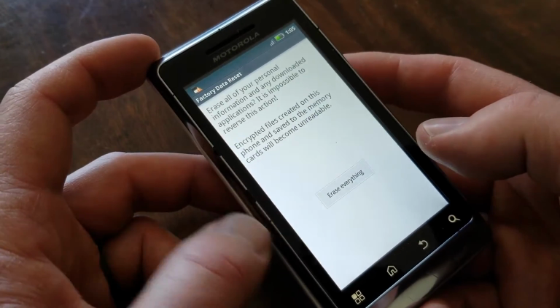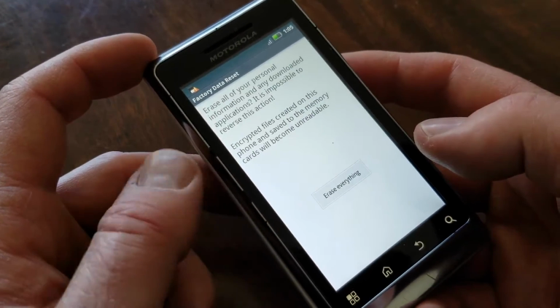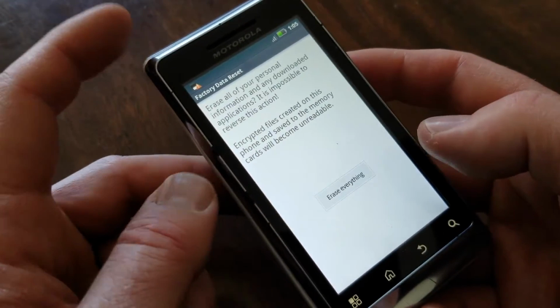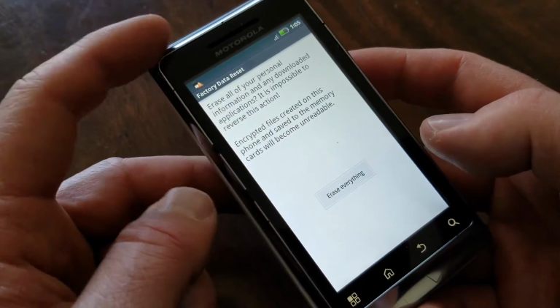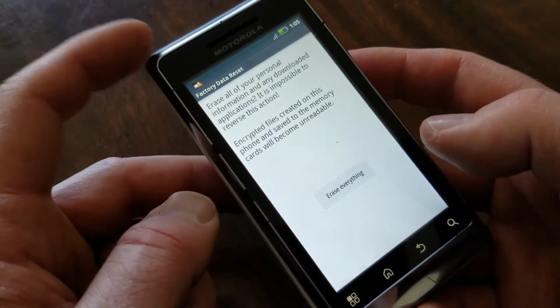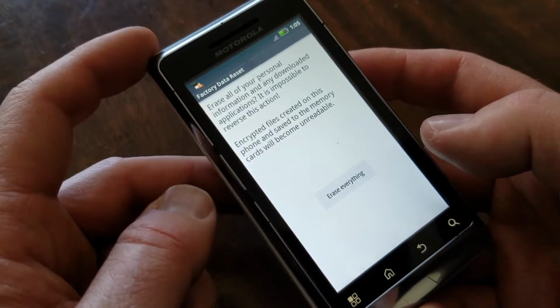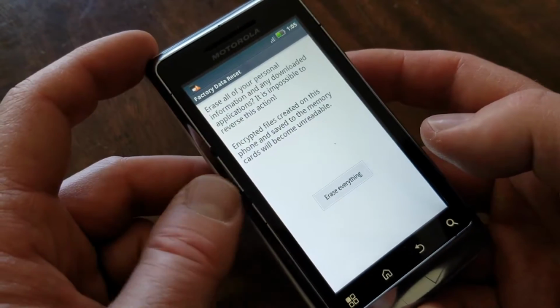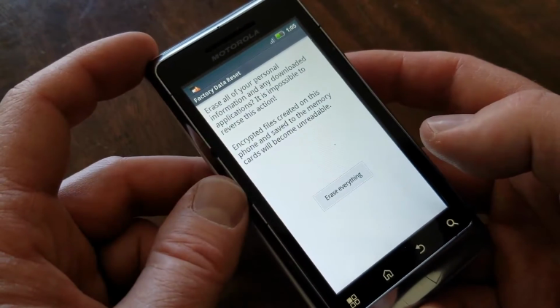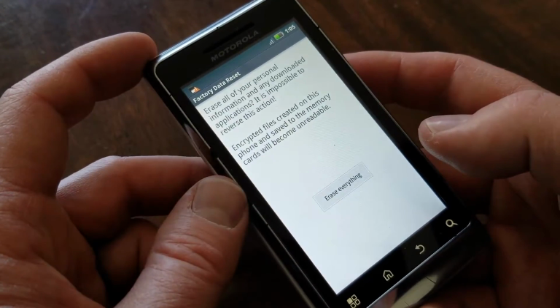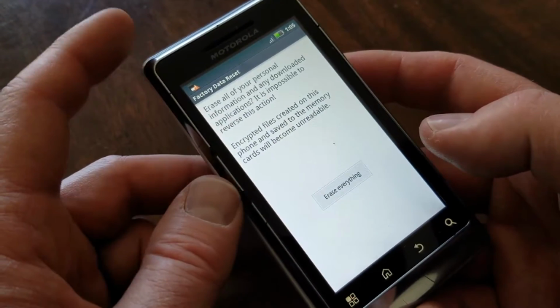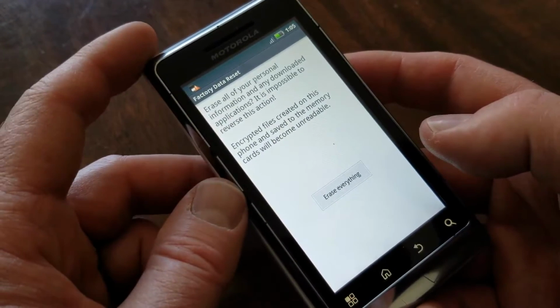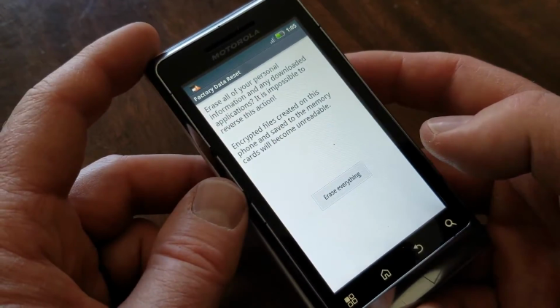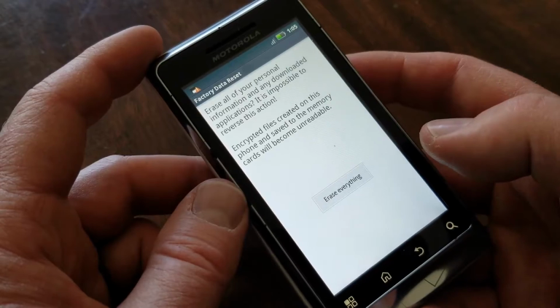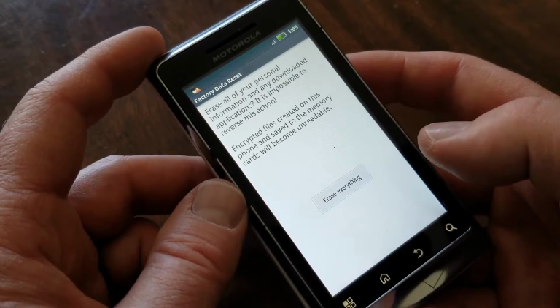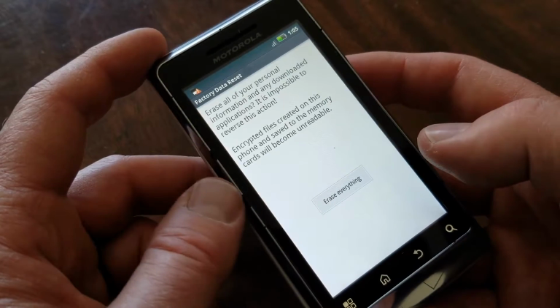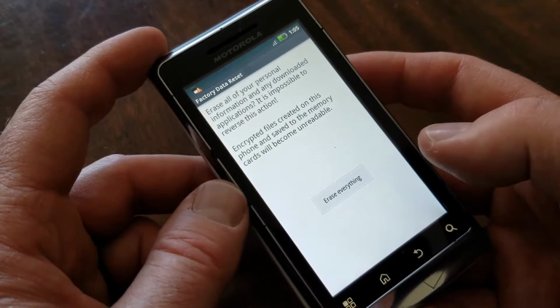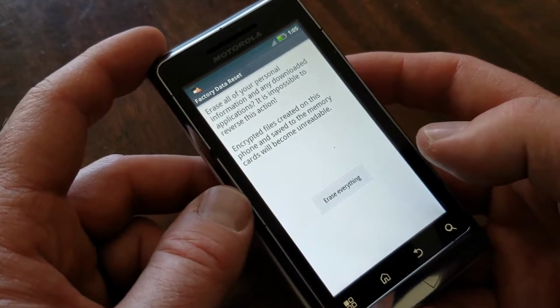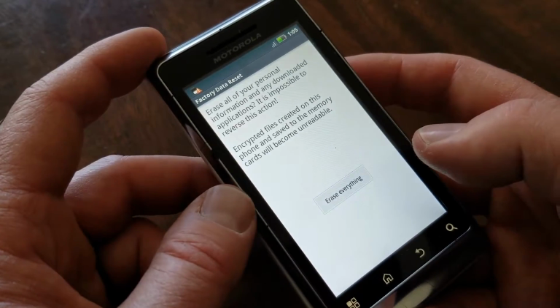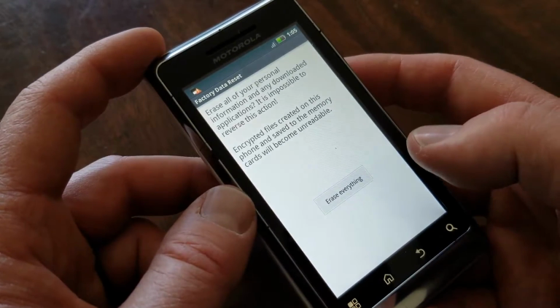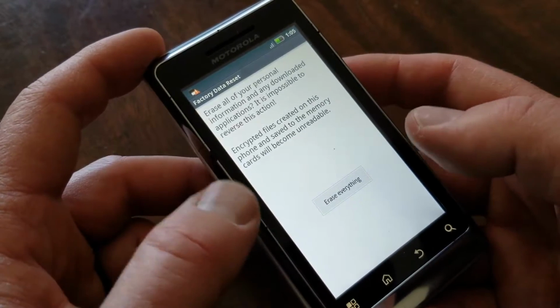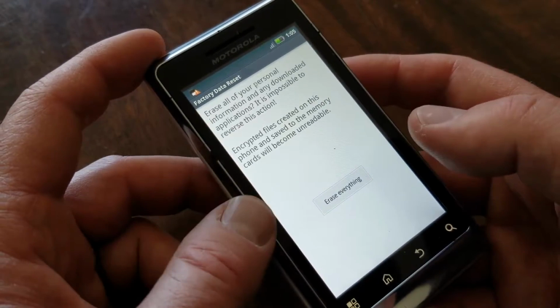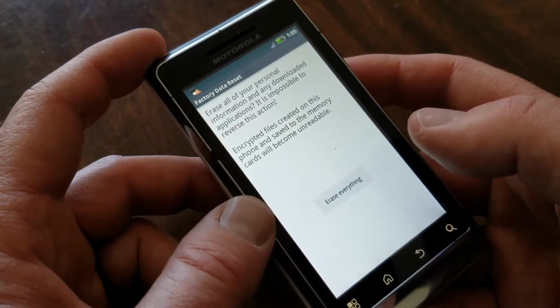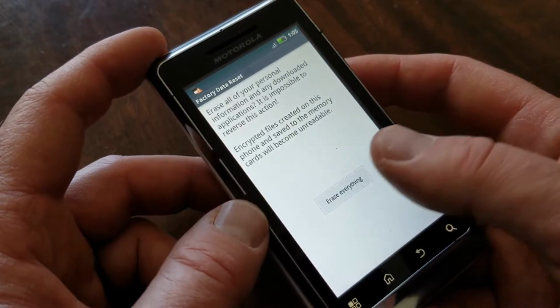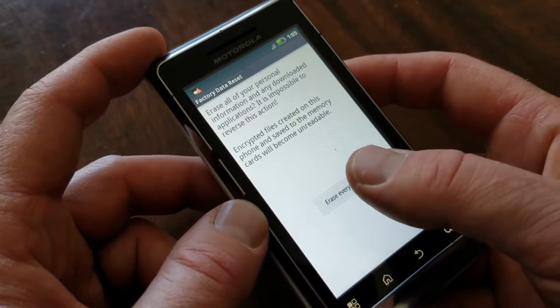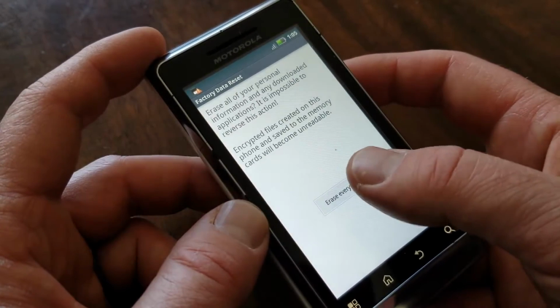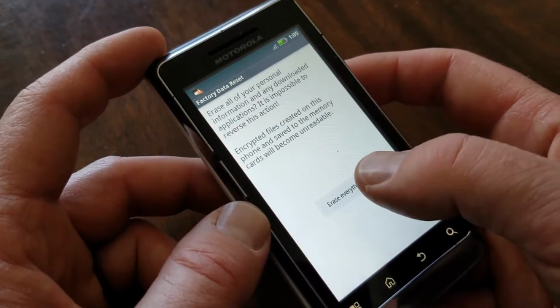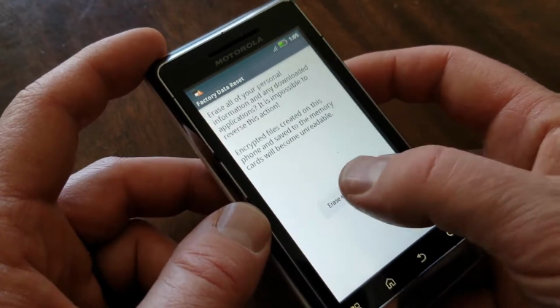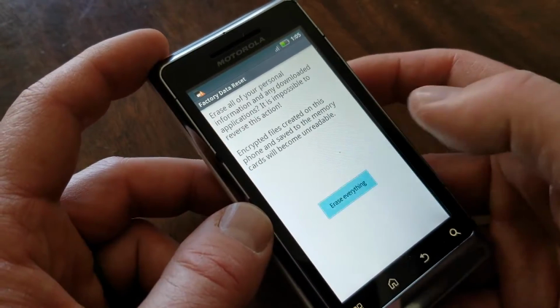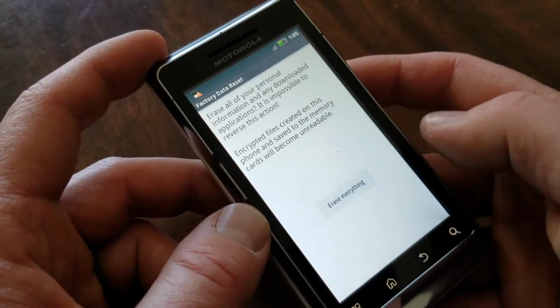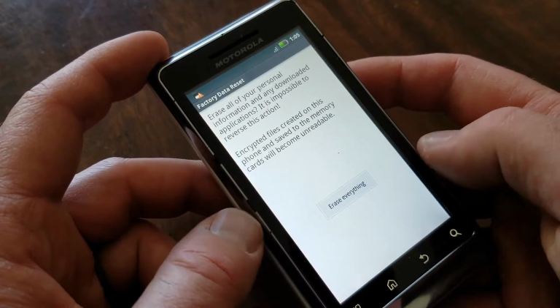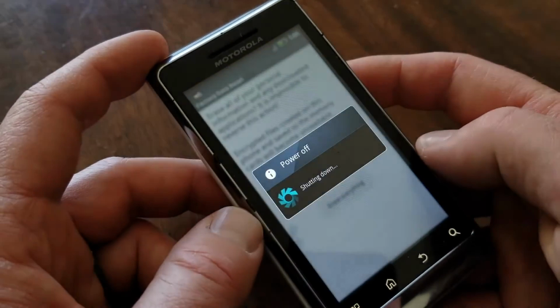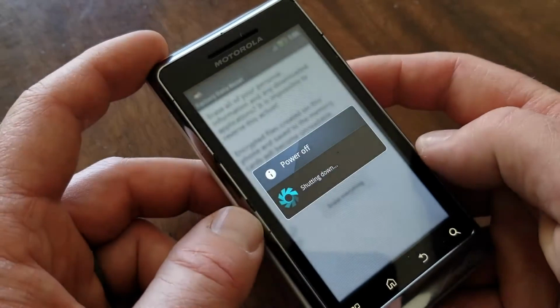It's going to give you one last message saying, are you sure you want to do this? Remember, everything is going to get erased. I'm going to go ahead and click that.